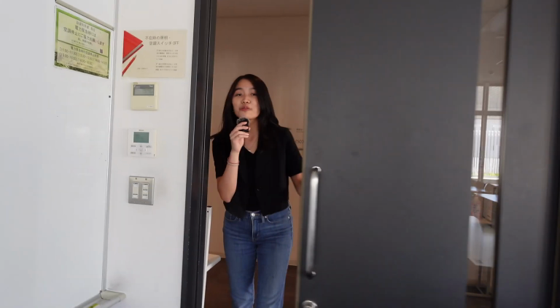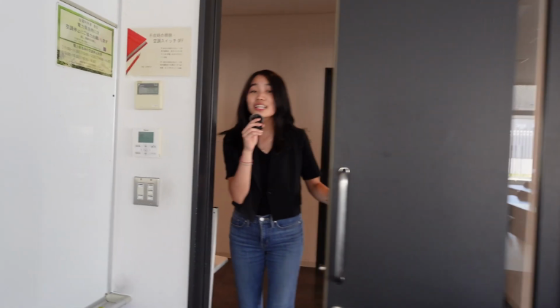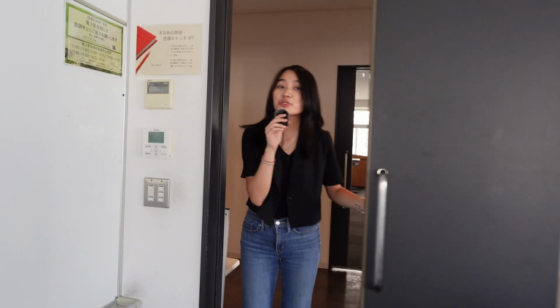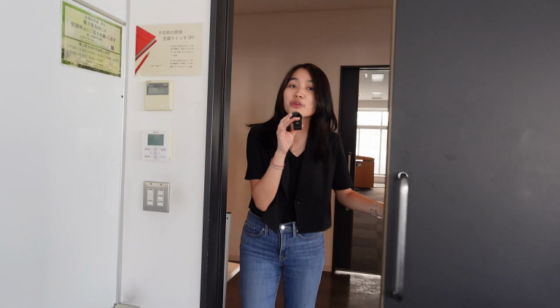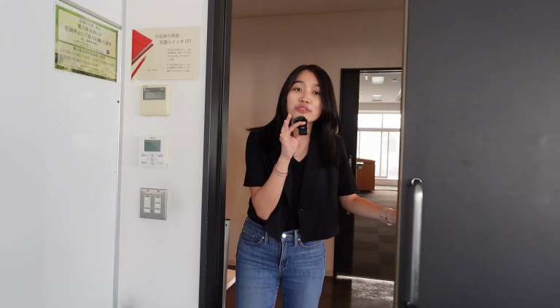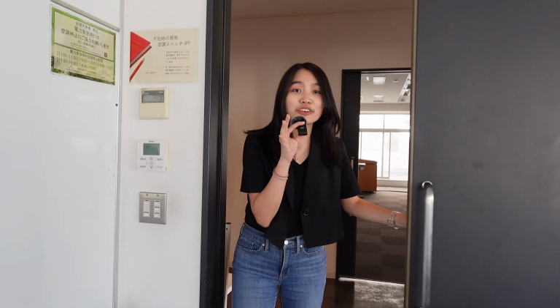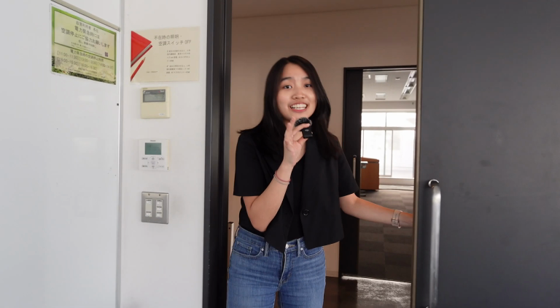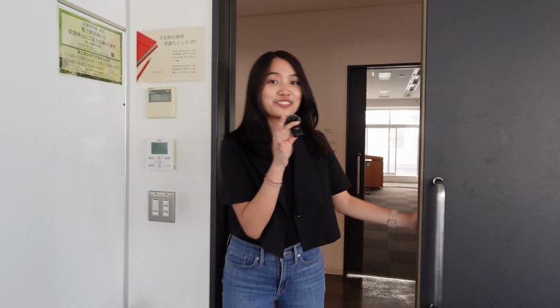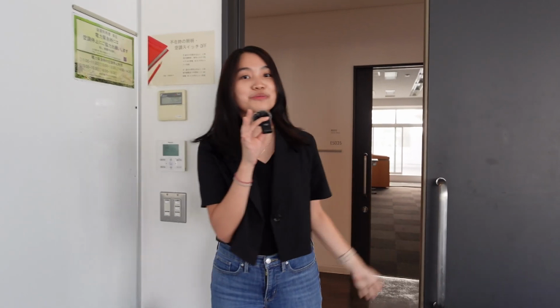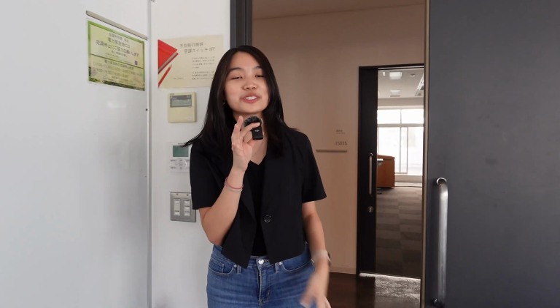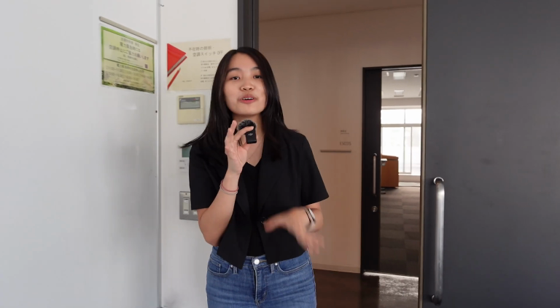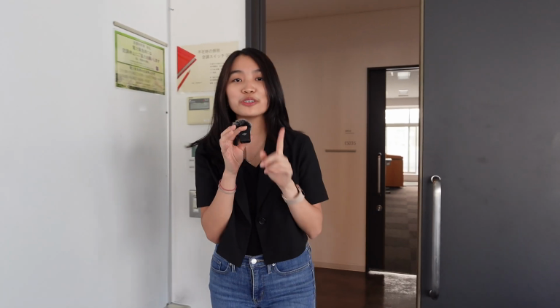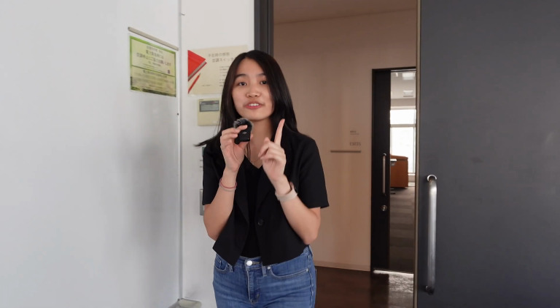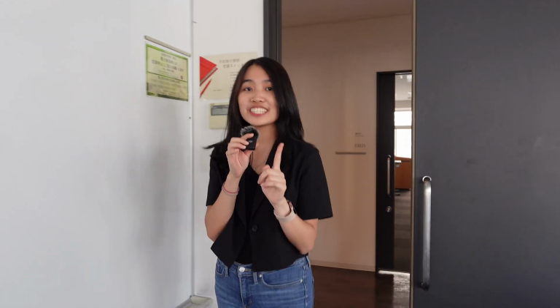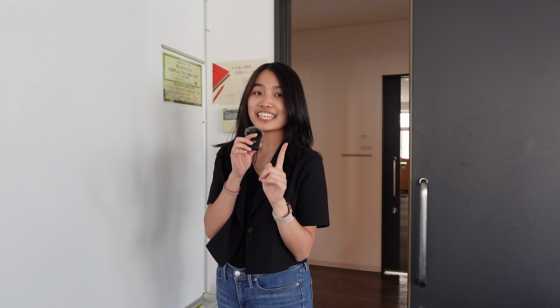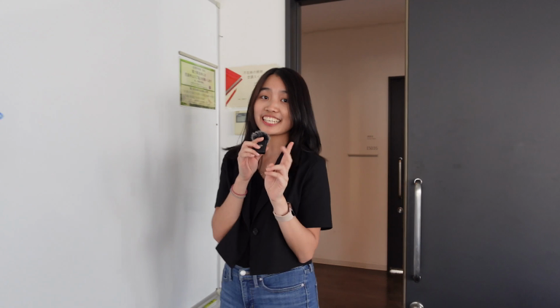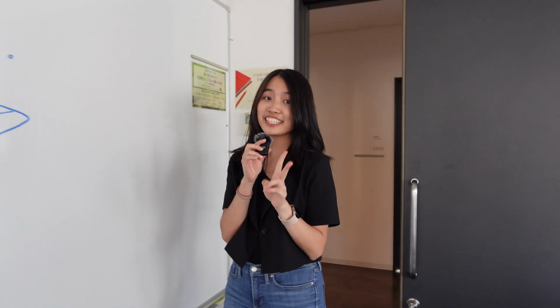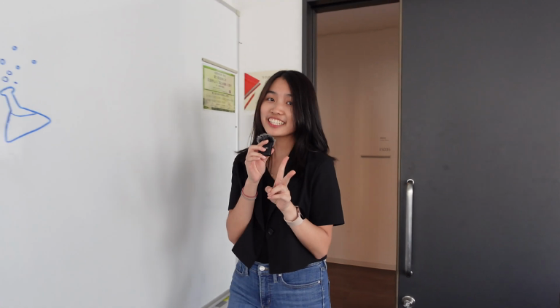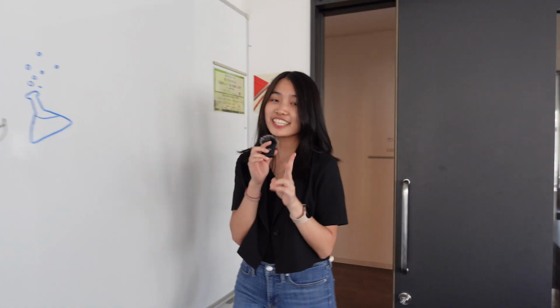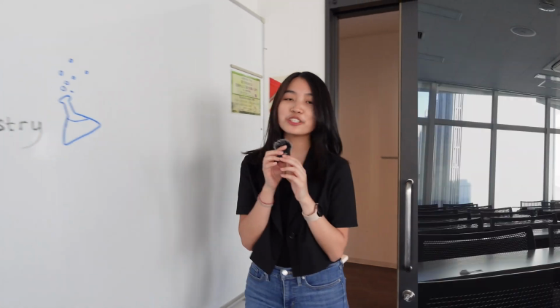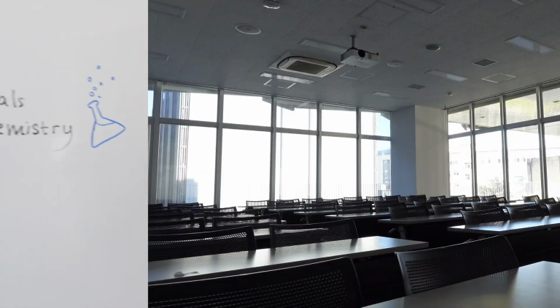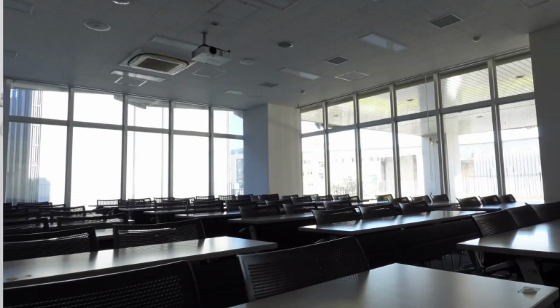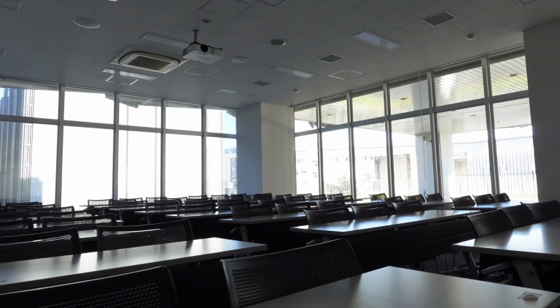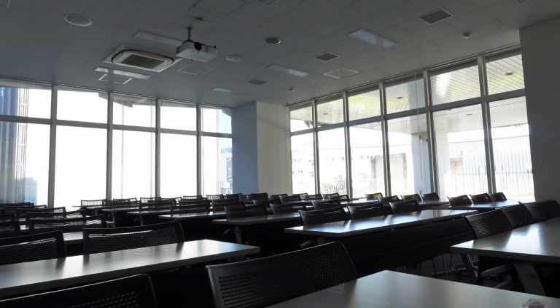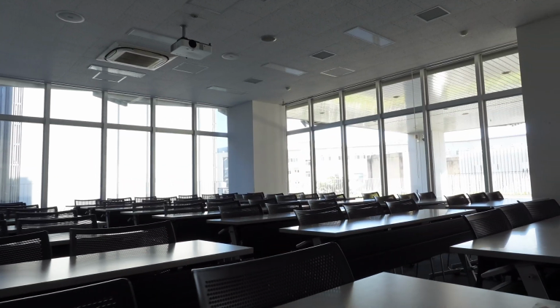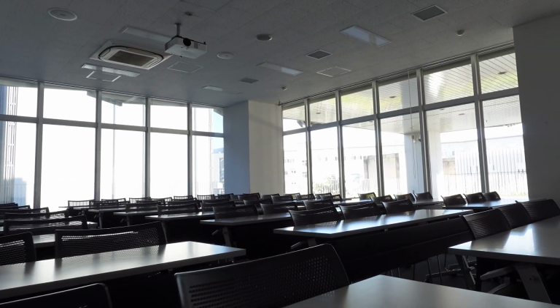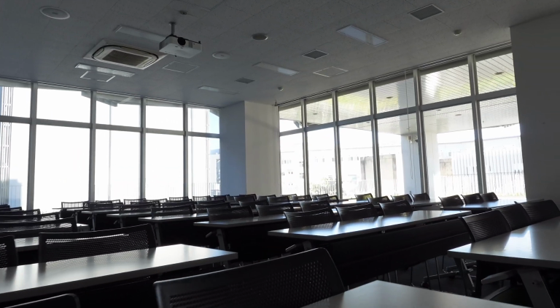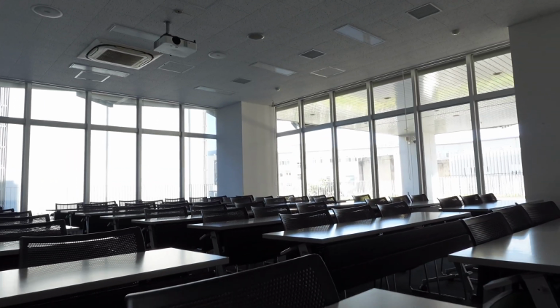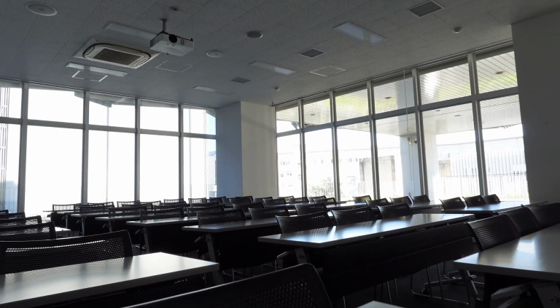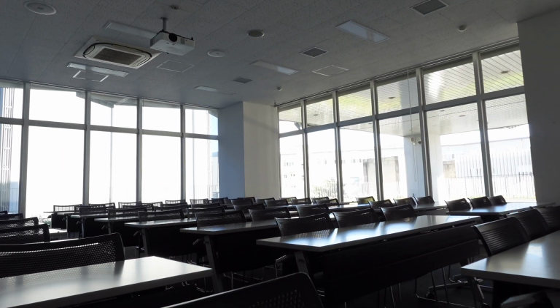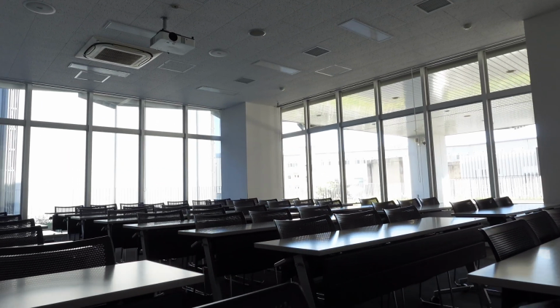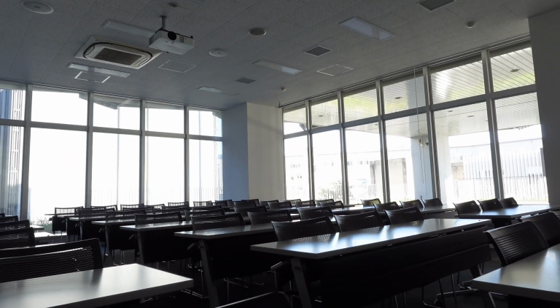Welcome to one of our classrooms. So on your first and second year, you might take some classes here in this classroom.